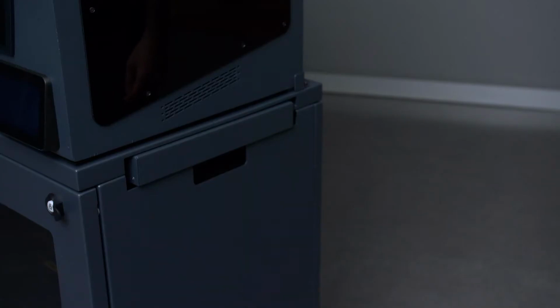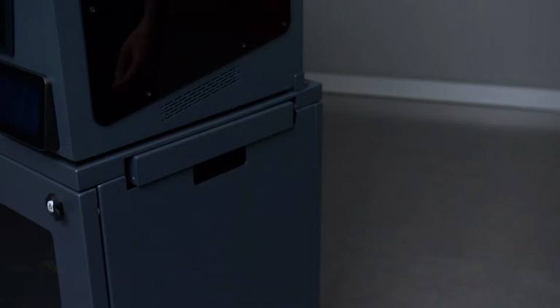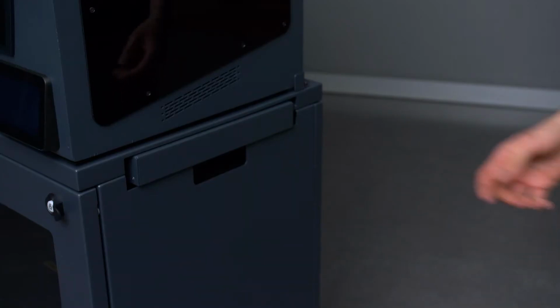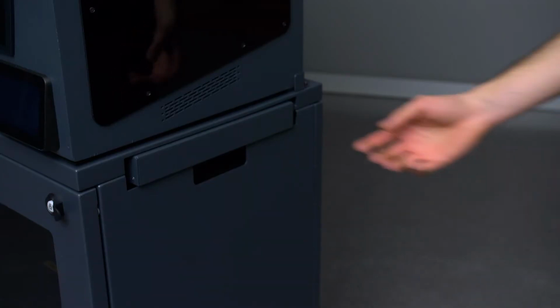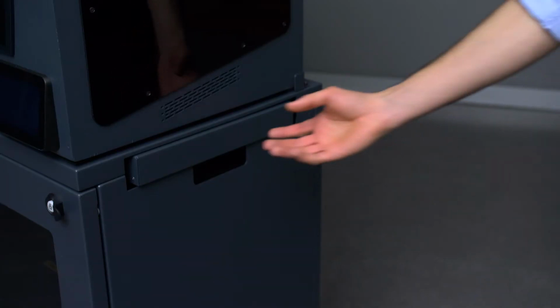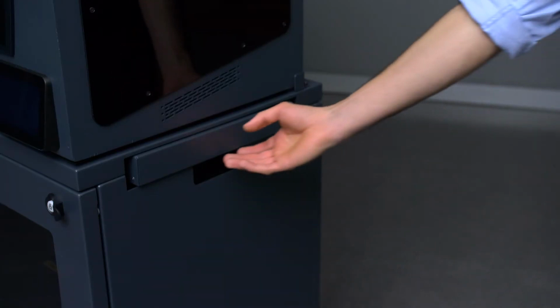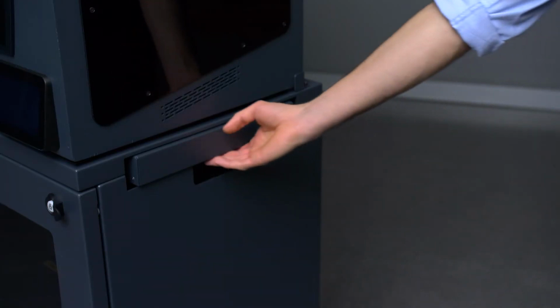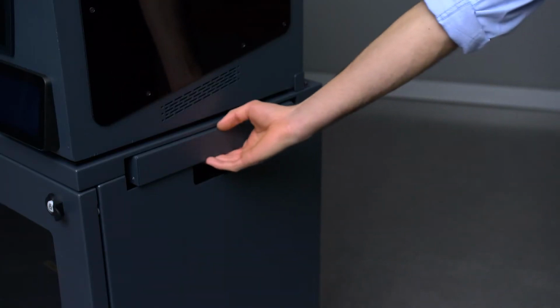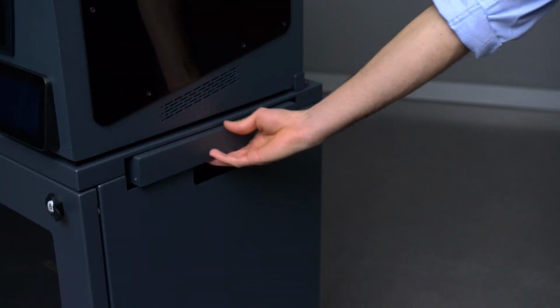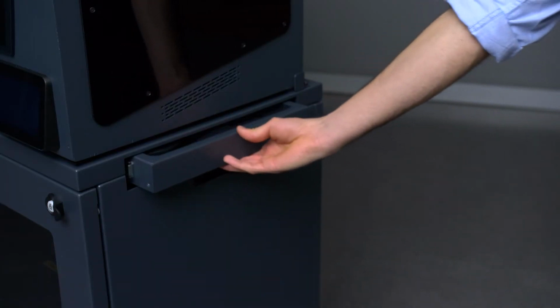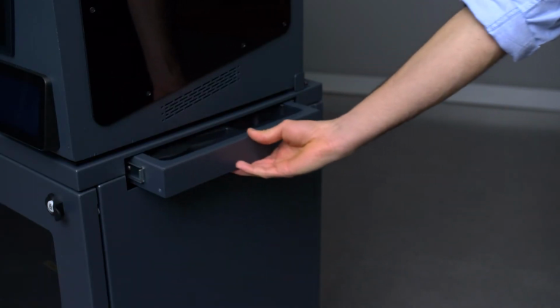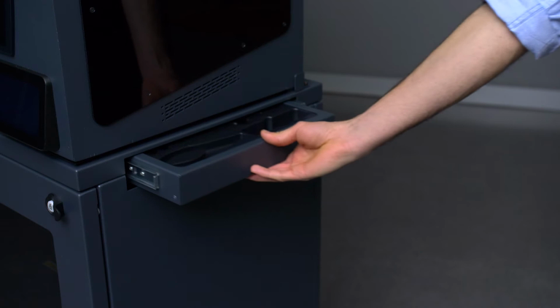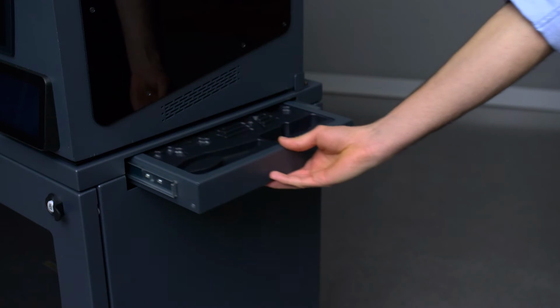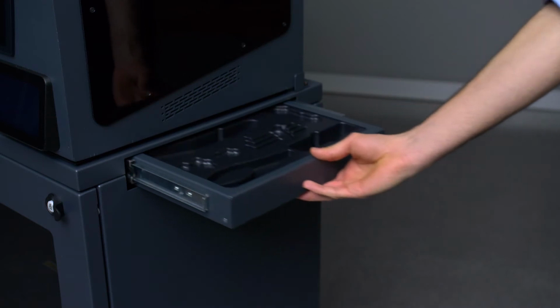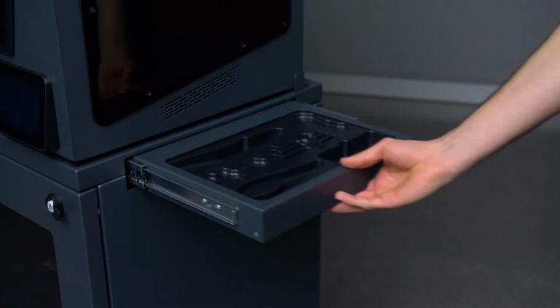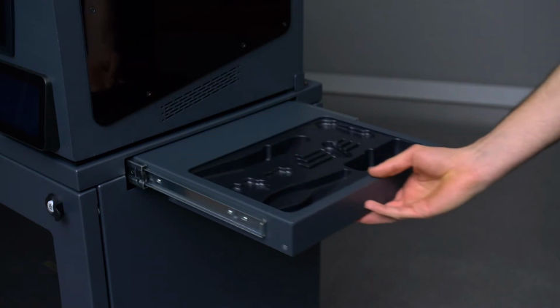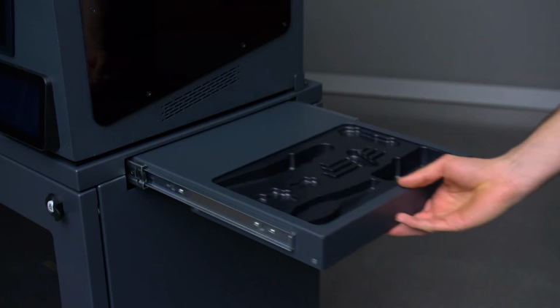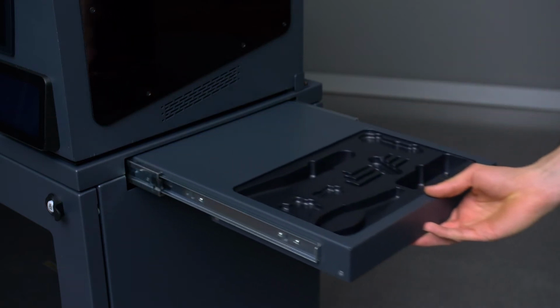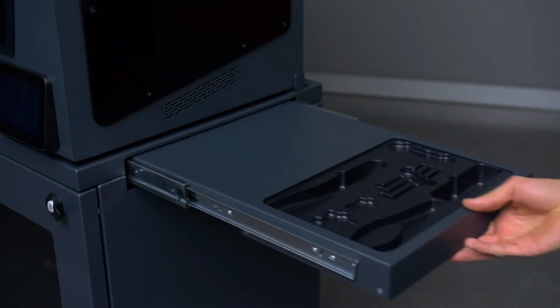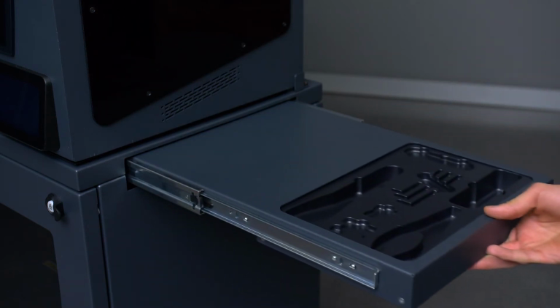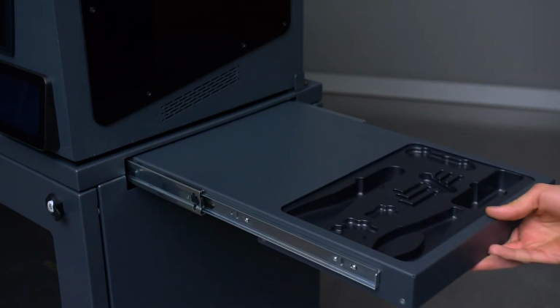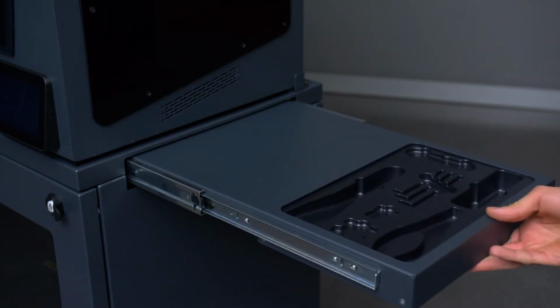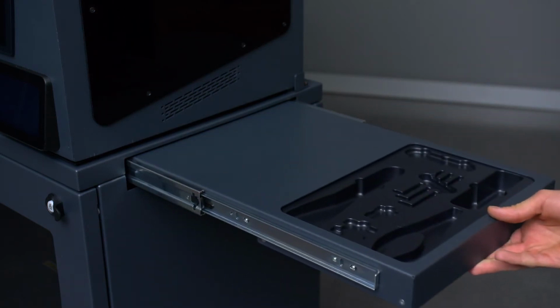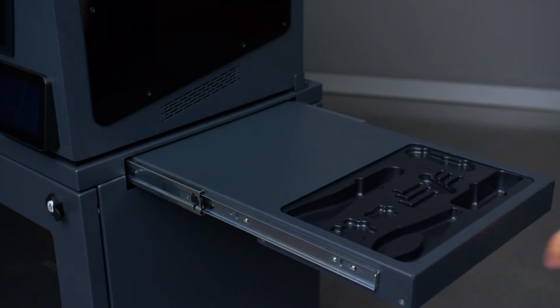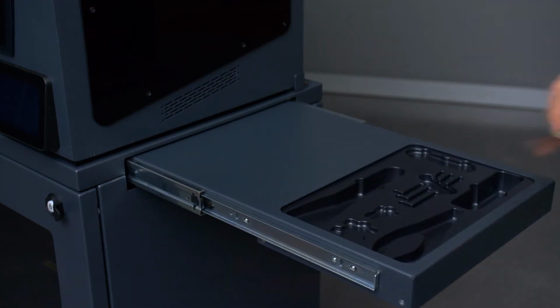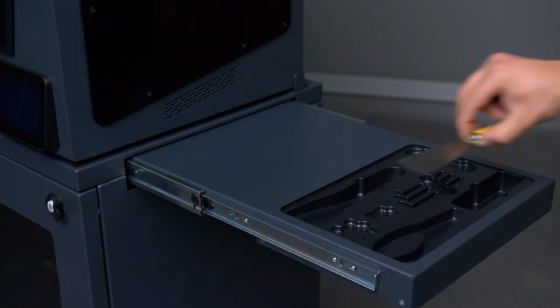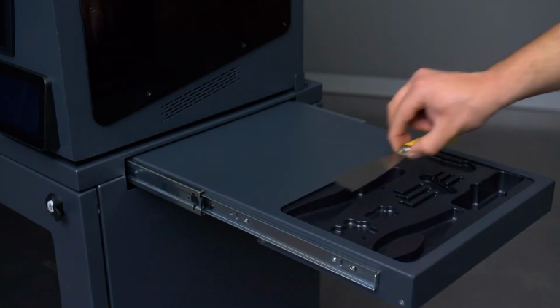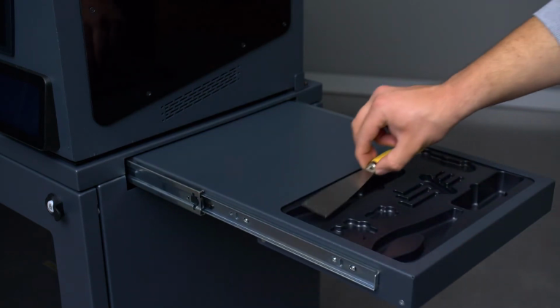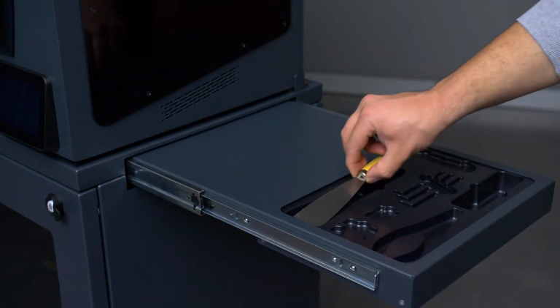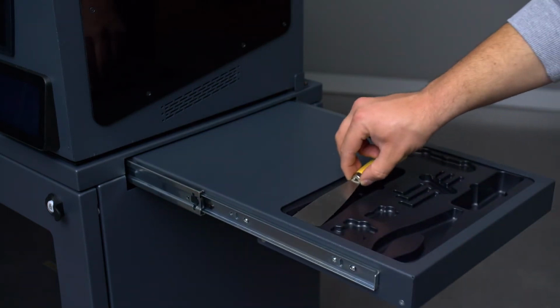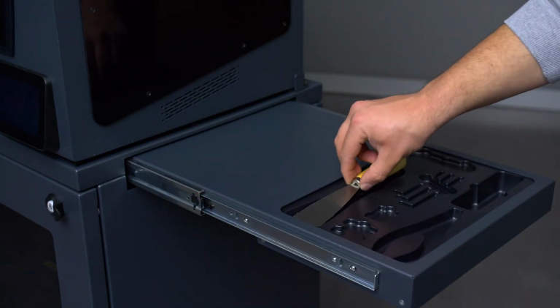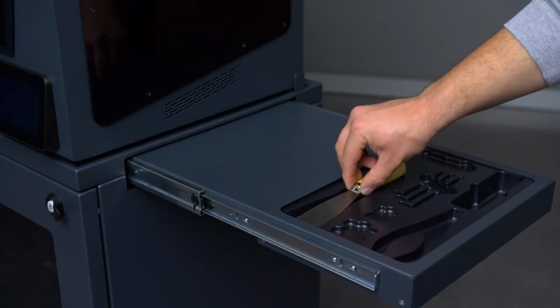On the right-hand side of the smart cabinet, you have a pull-out maintenance tray where you can store your tools.